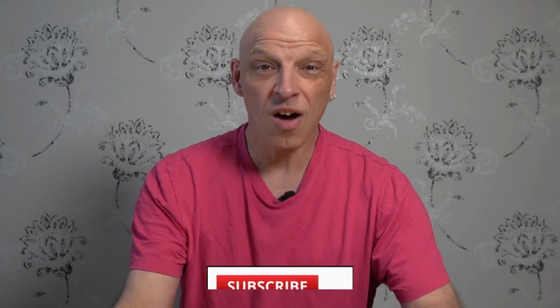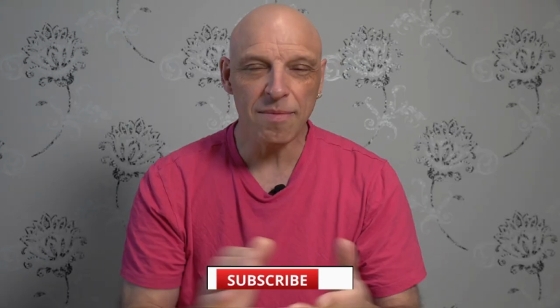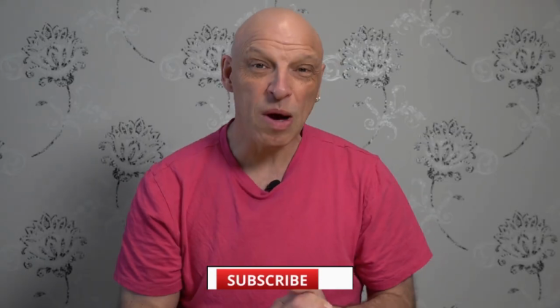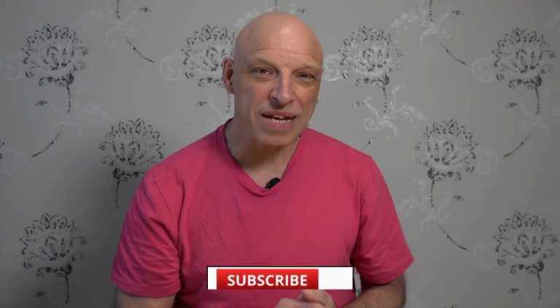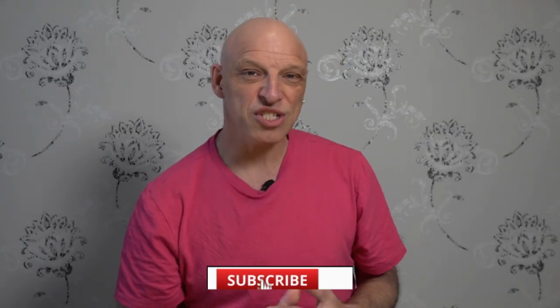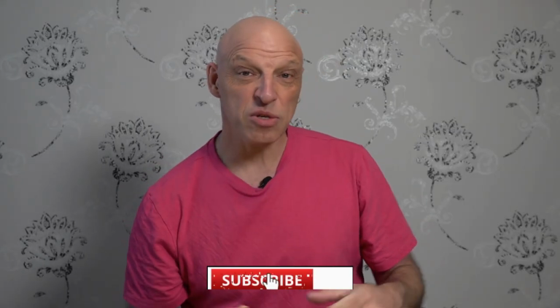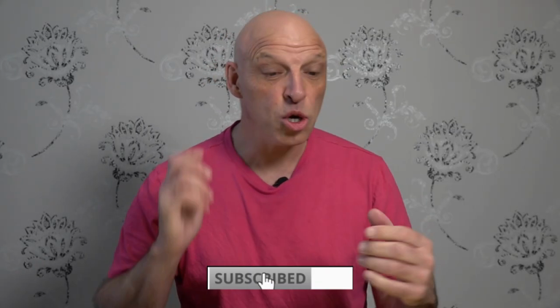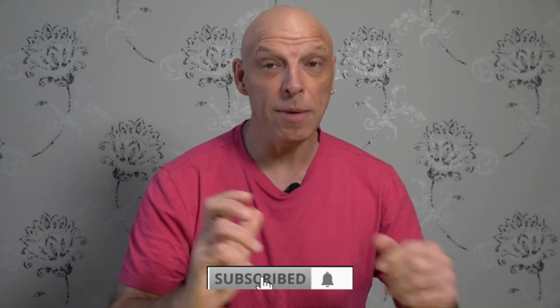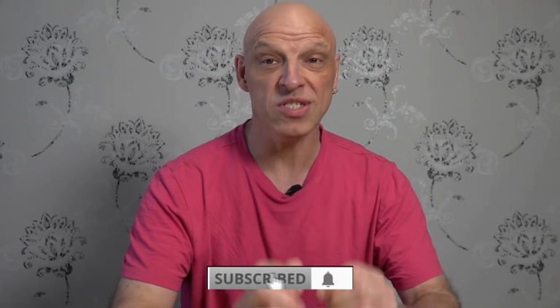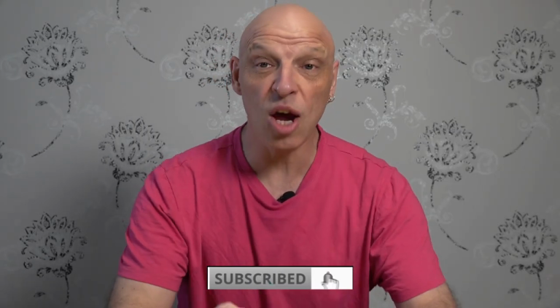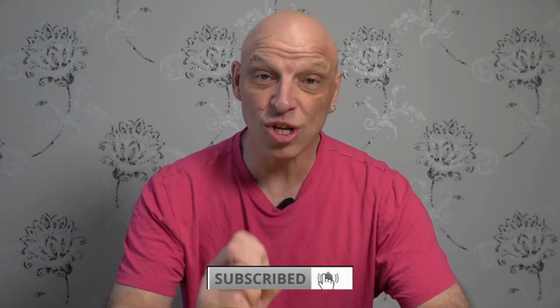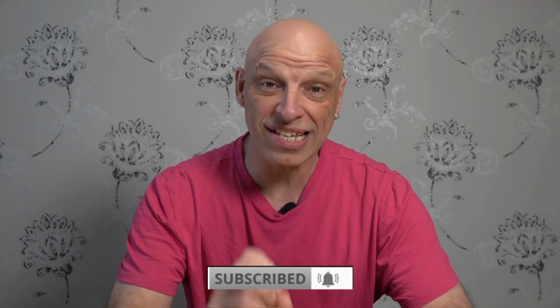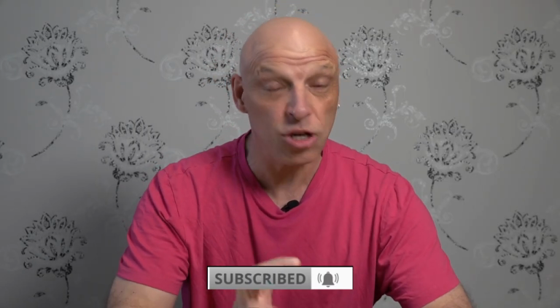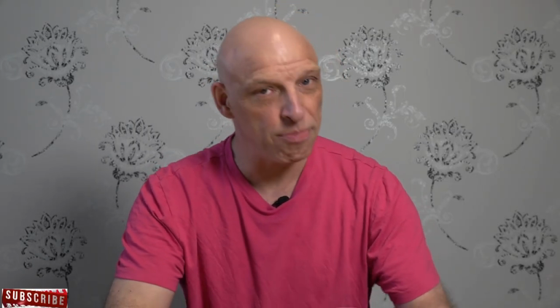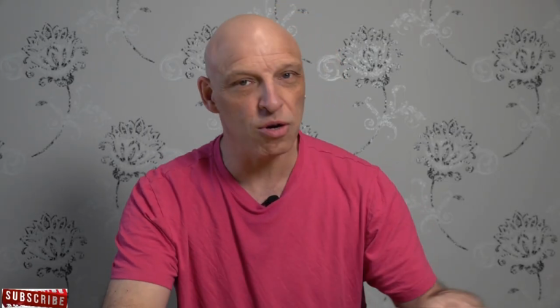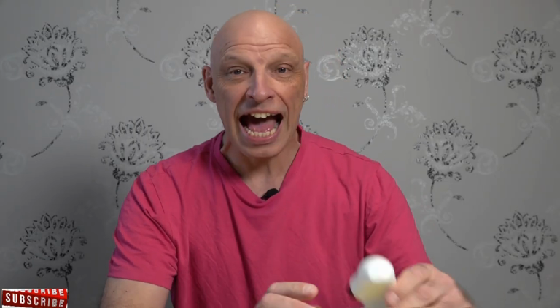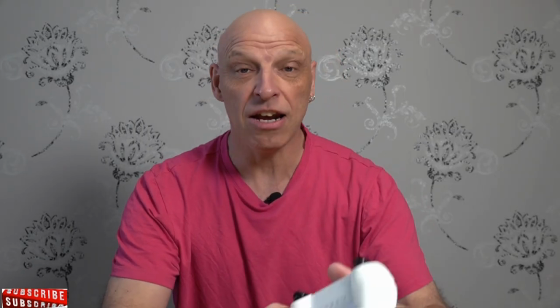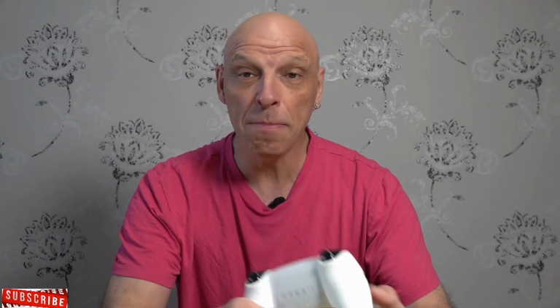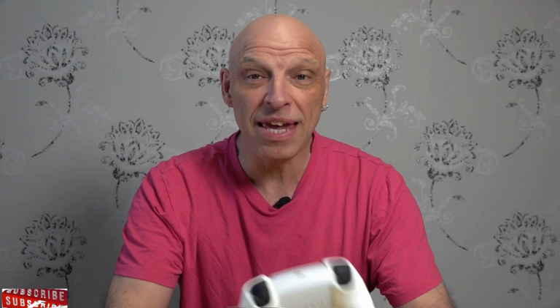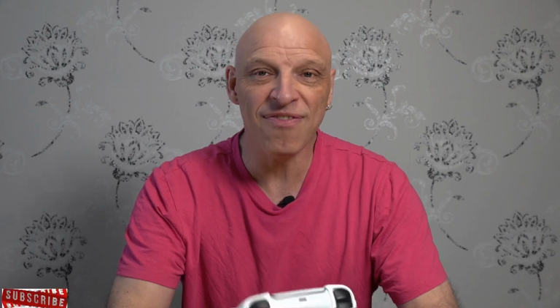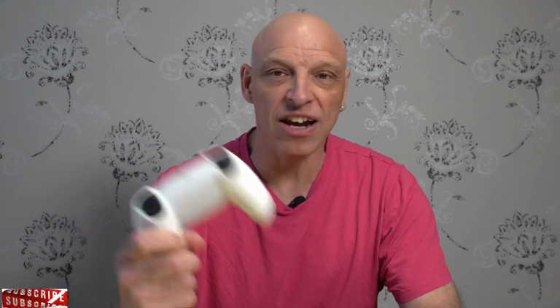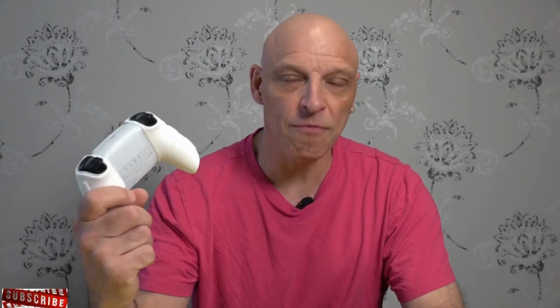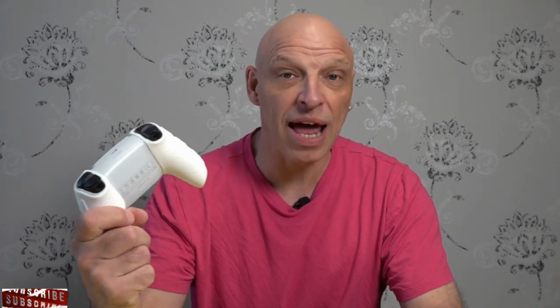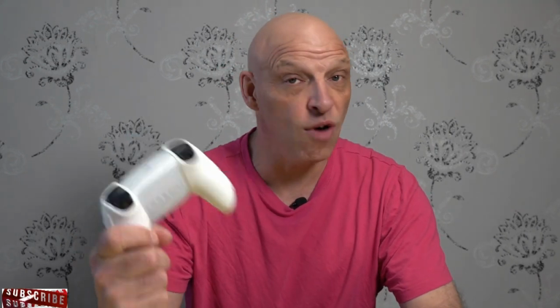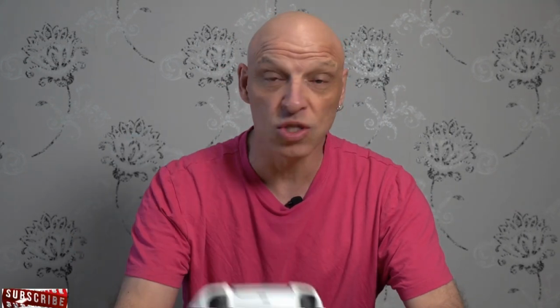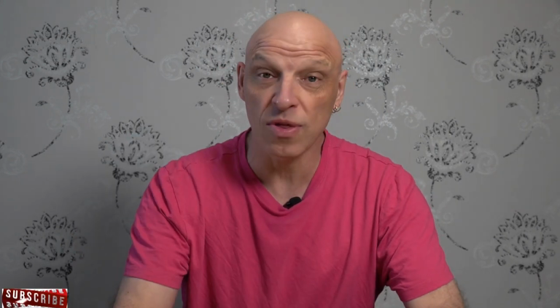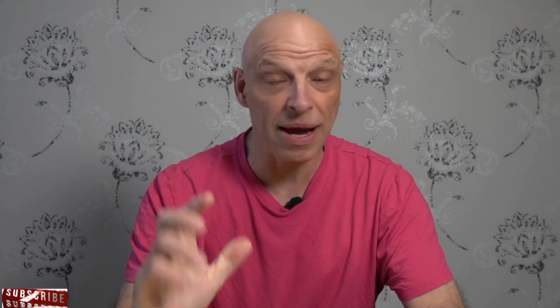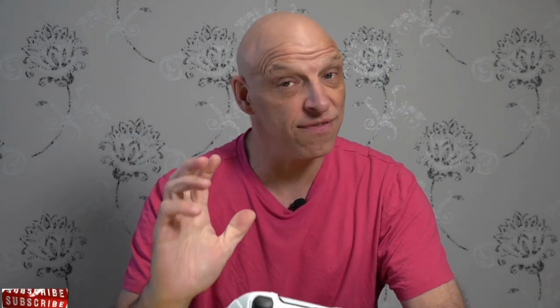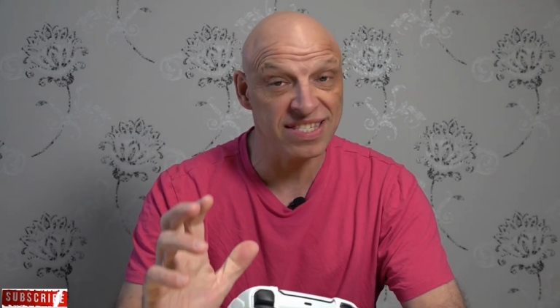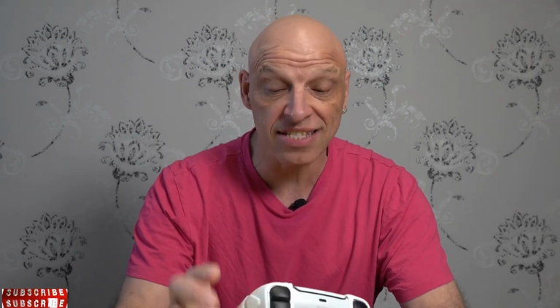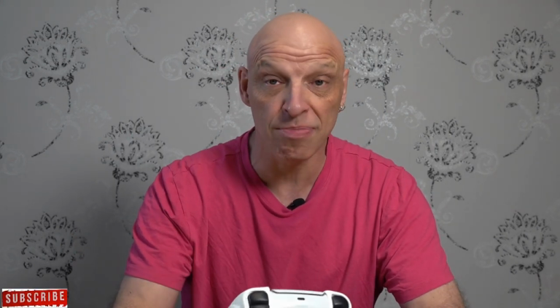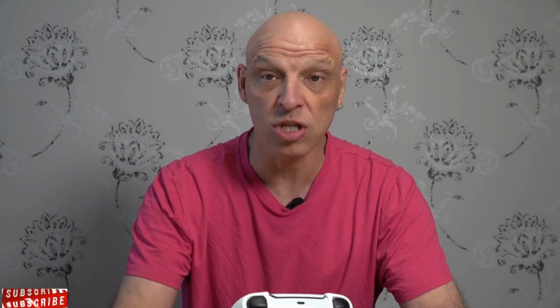Hi gamers, welcome back to the channel. So a couple of months ago, I checked out a couple of products and I'm a big fan of PlayVital — they make some fantastic products.